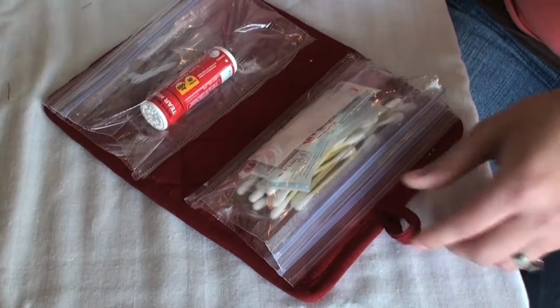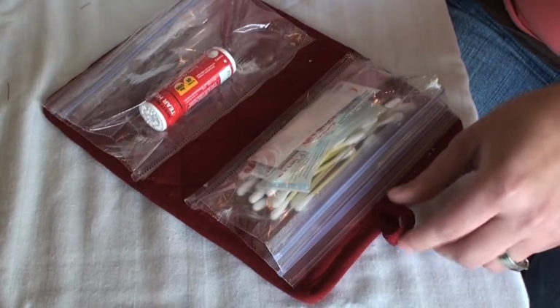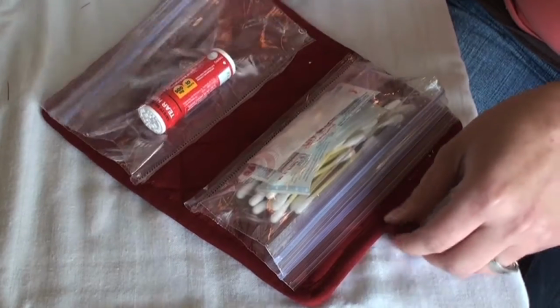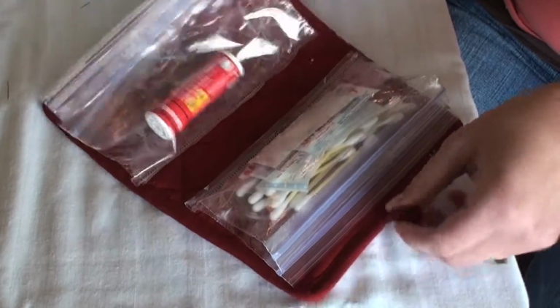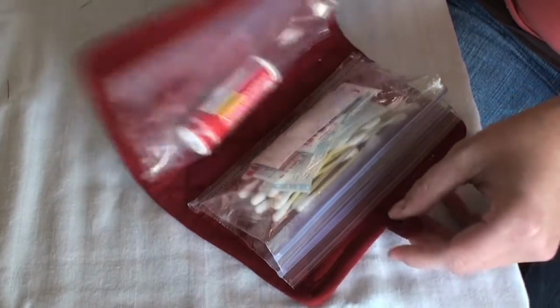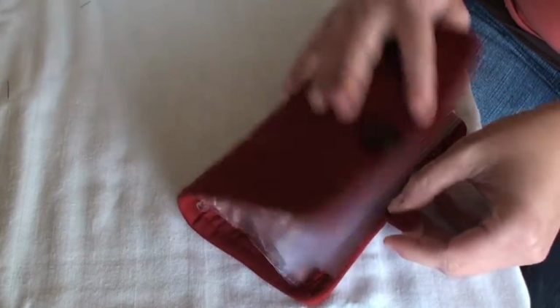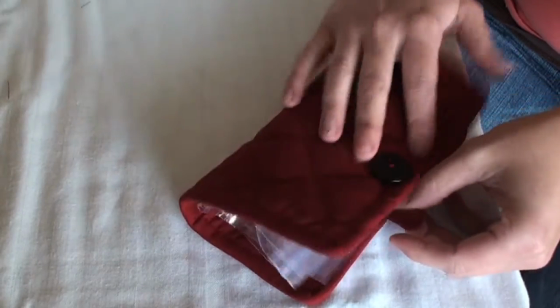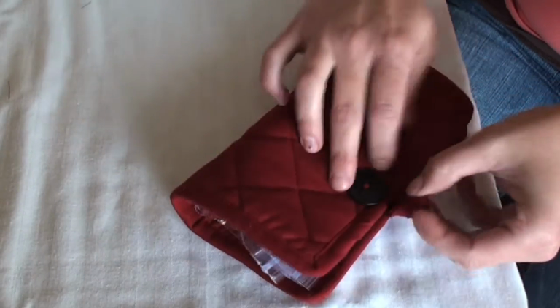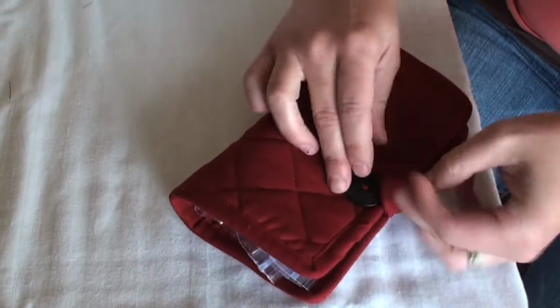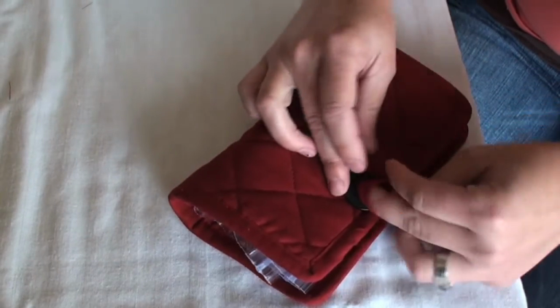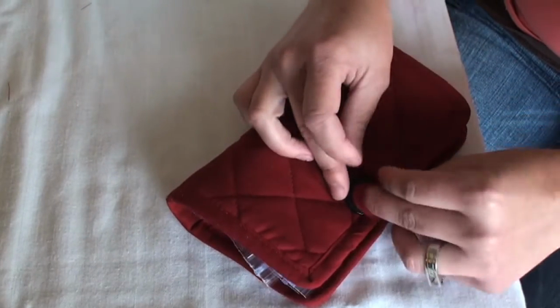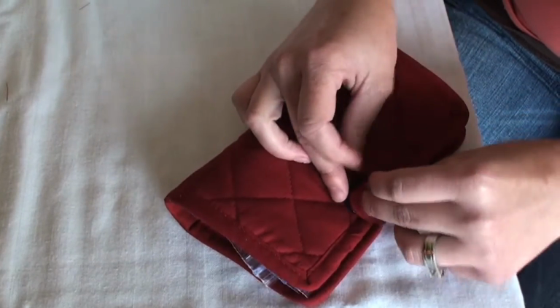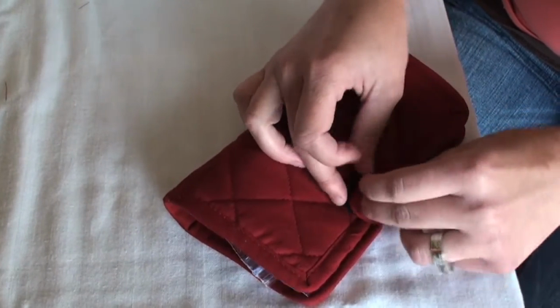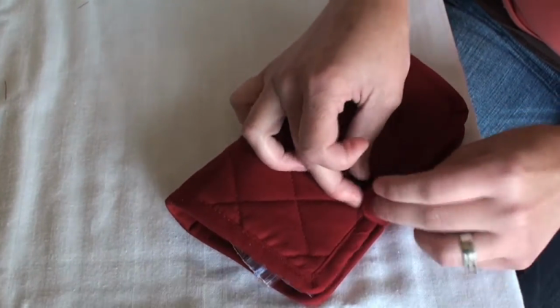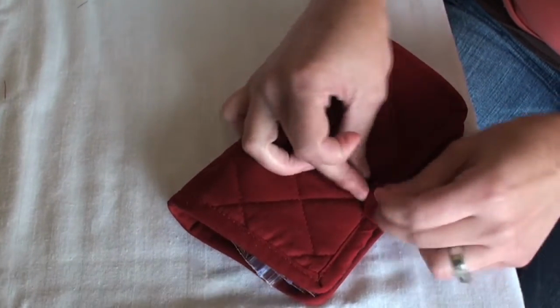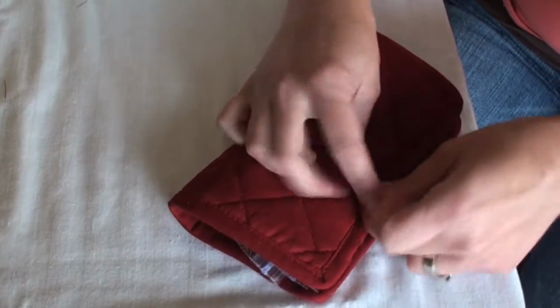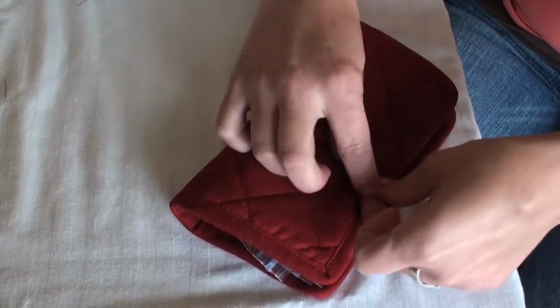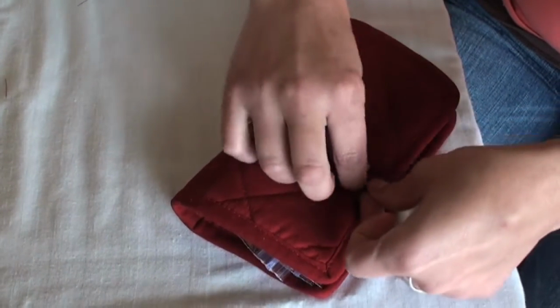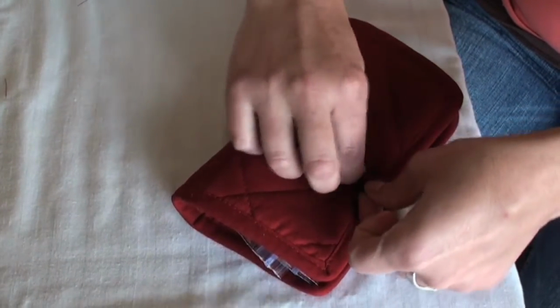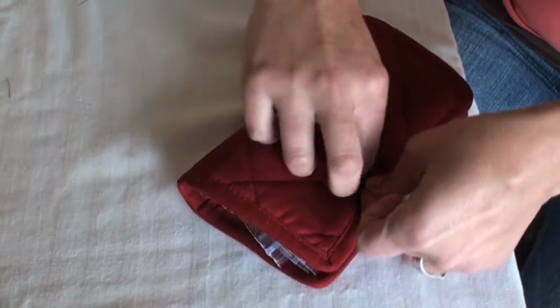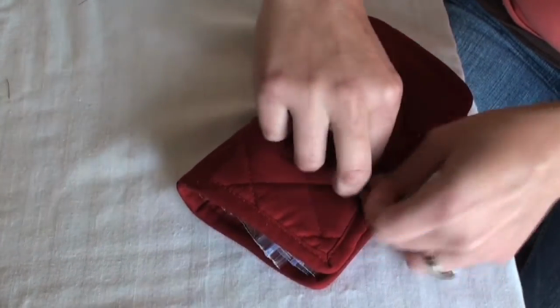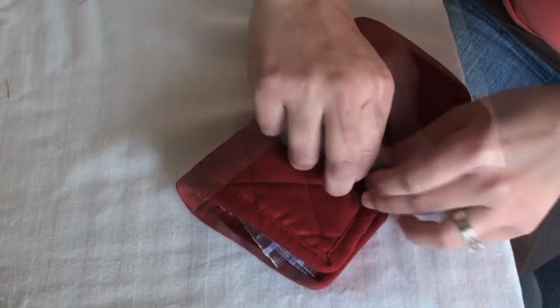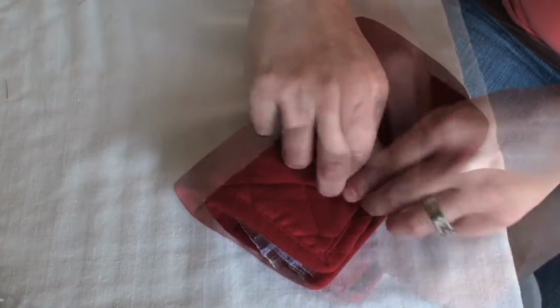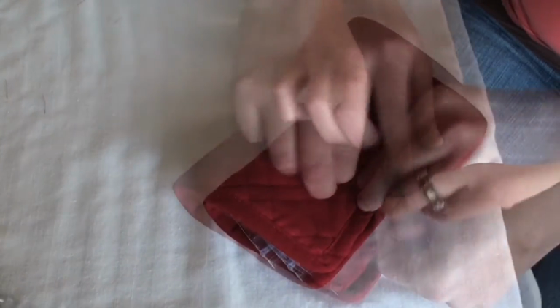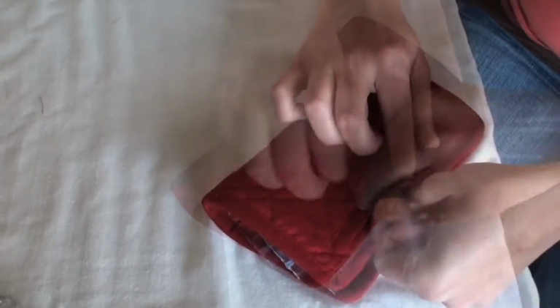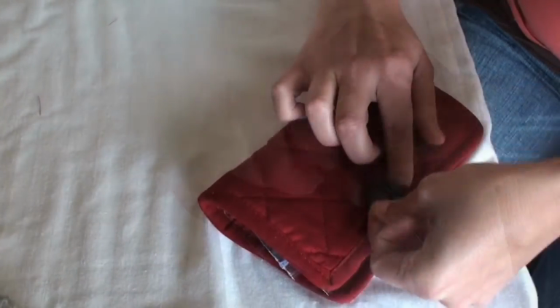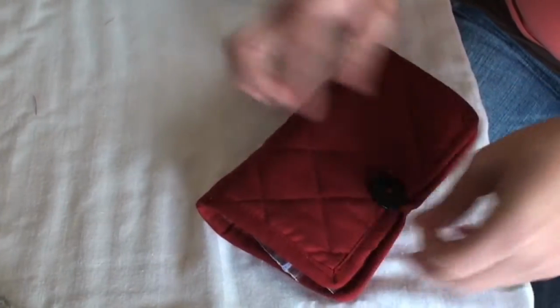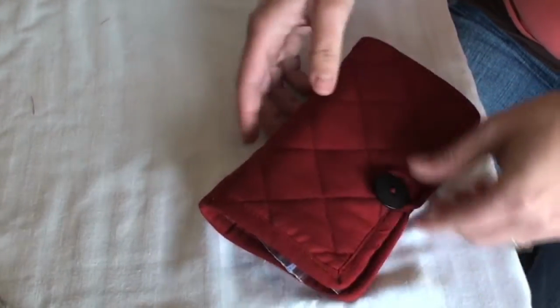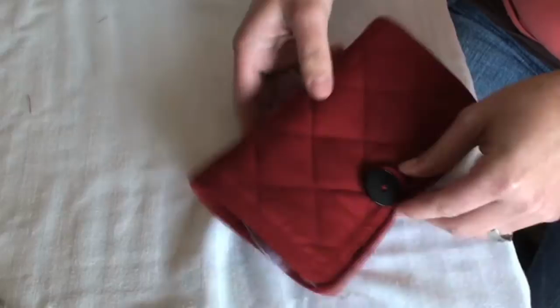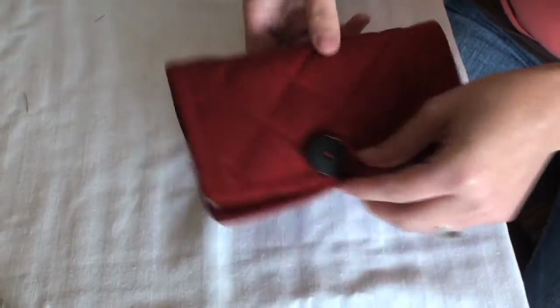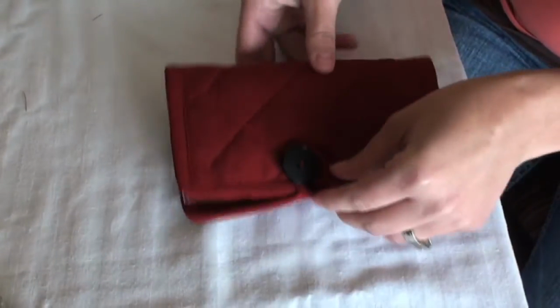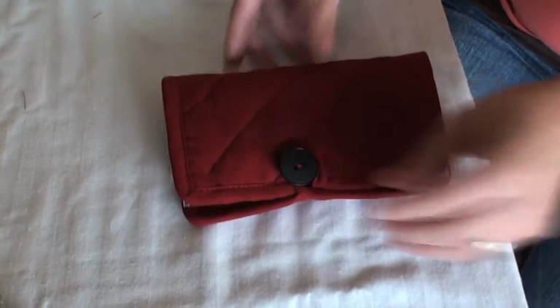Fold it in half, button it closed, throw it in your bag, and you're good to go.